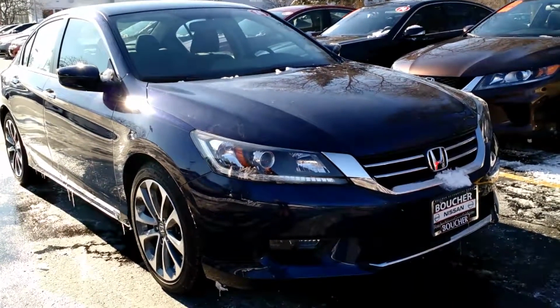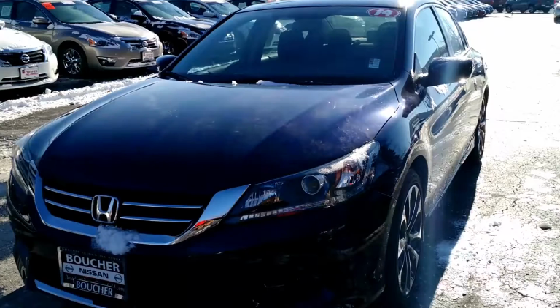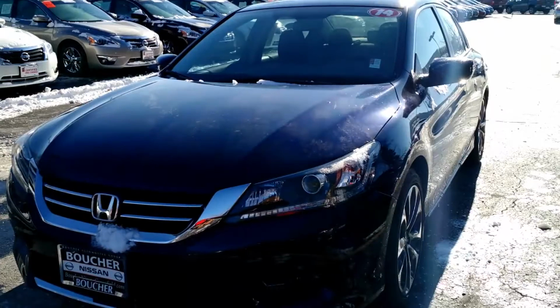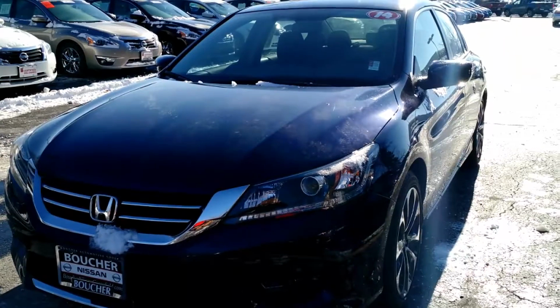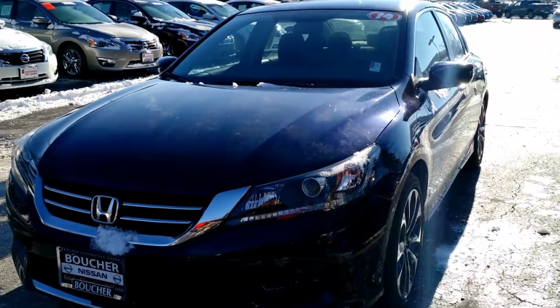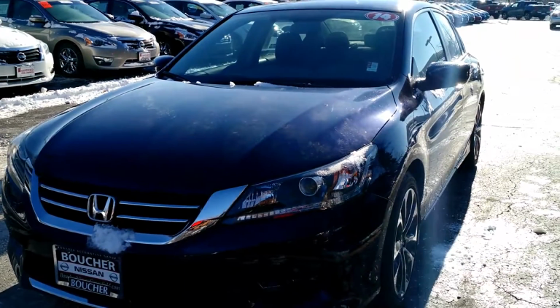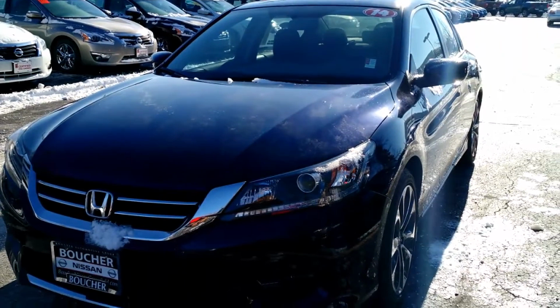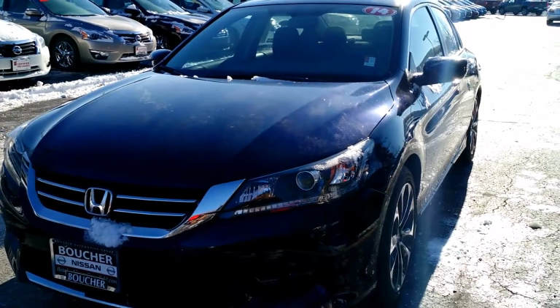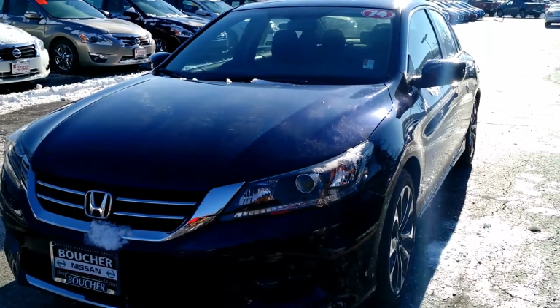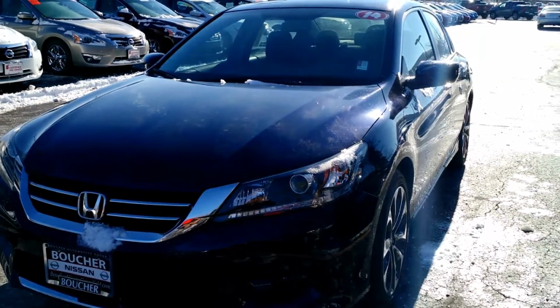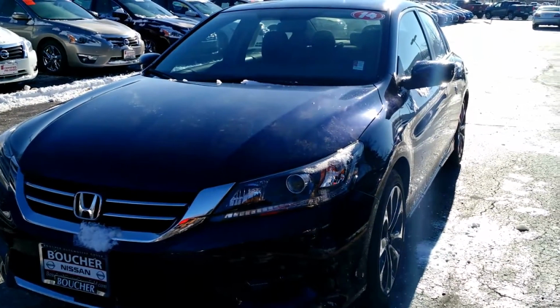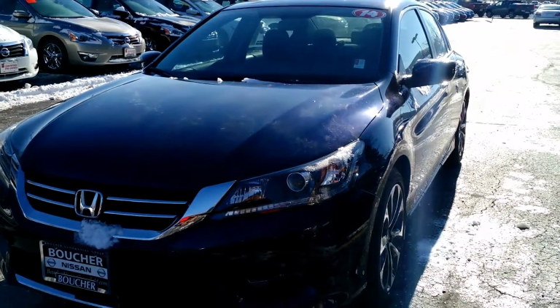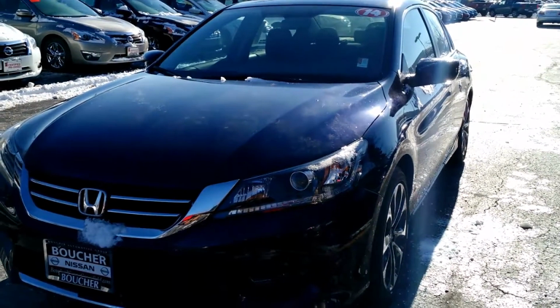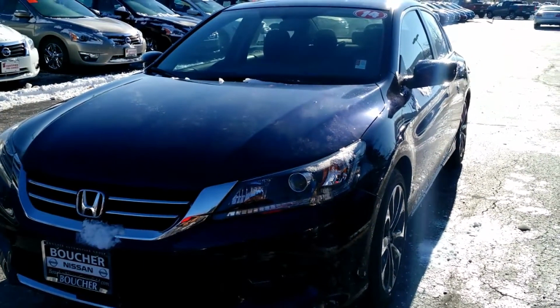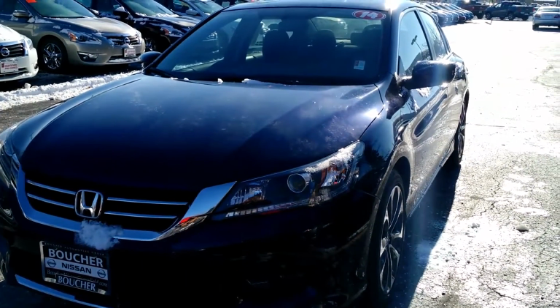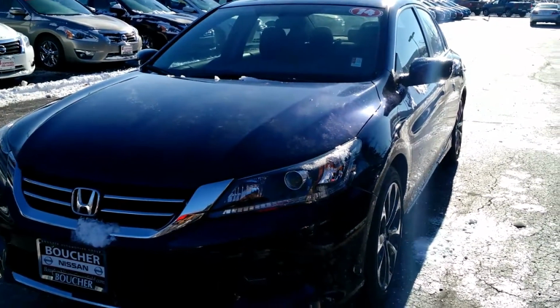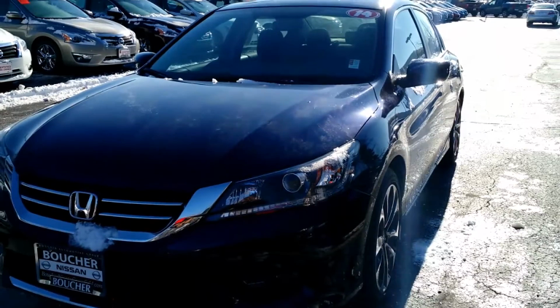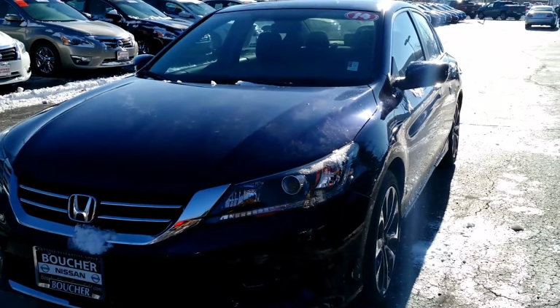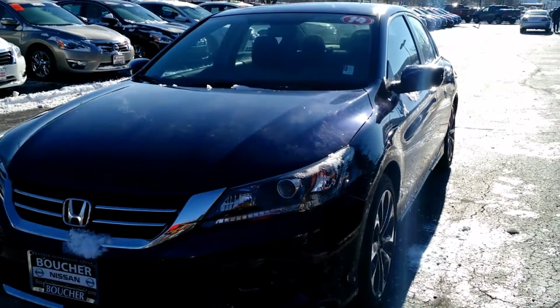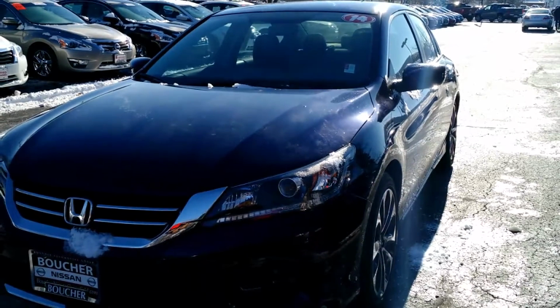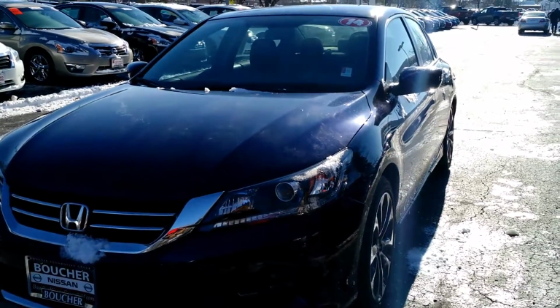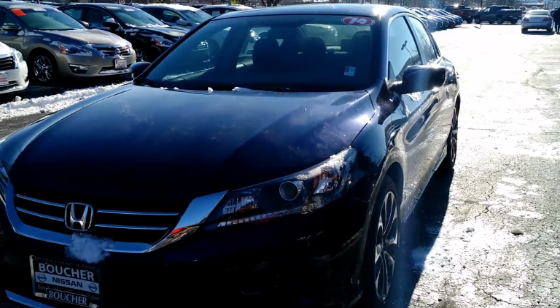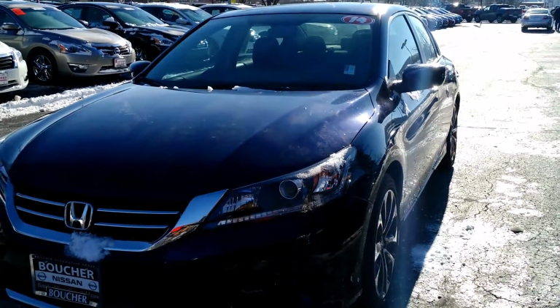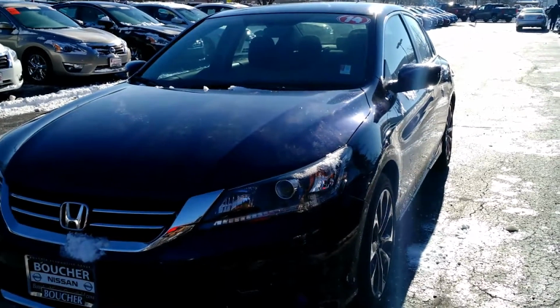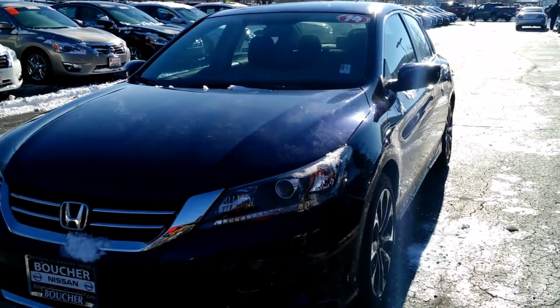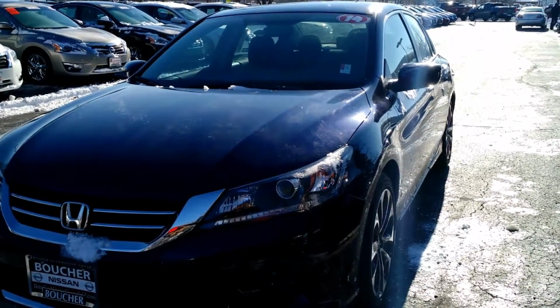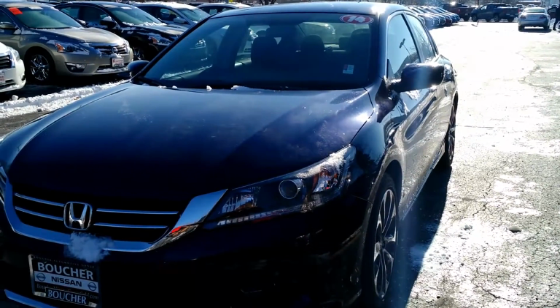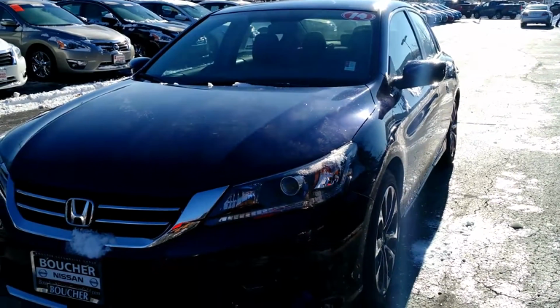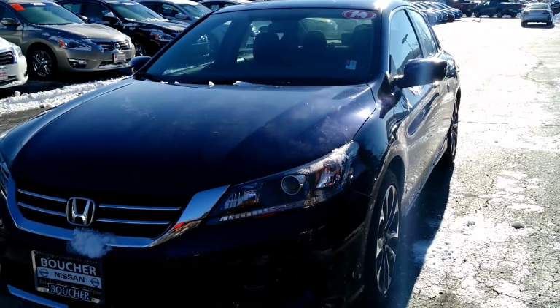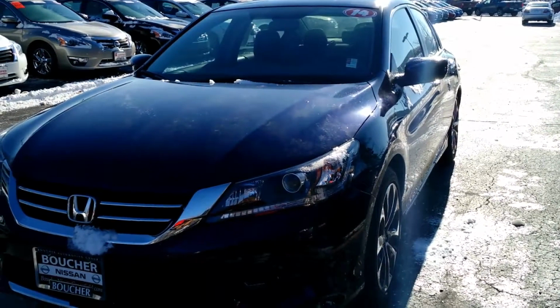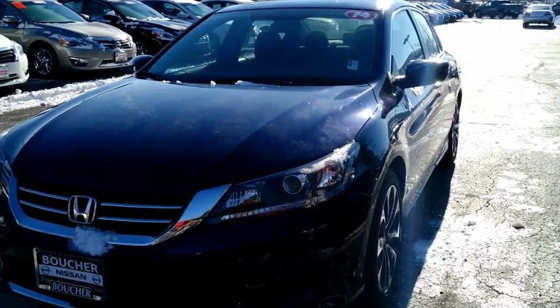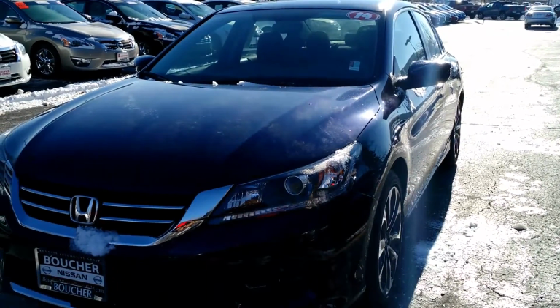This is an amazing vehicle. It gets great fuel economy and it also has low mileage on it, about $25,000.